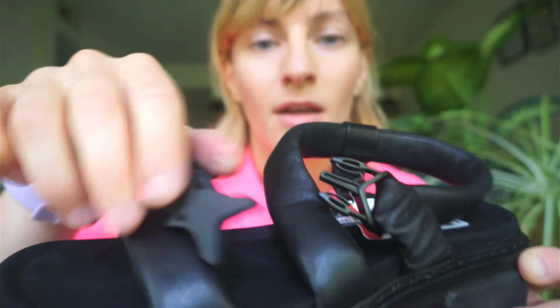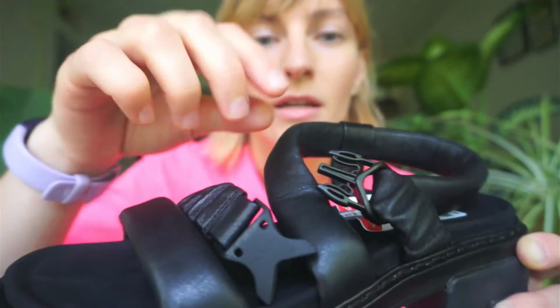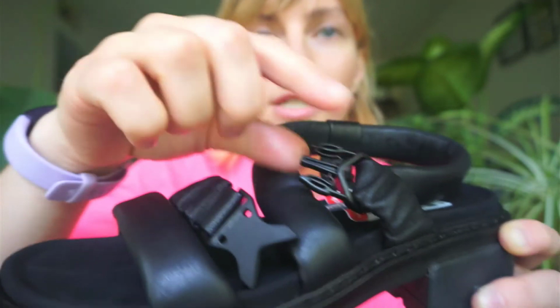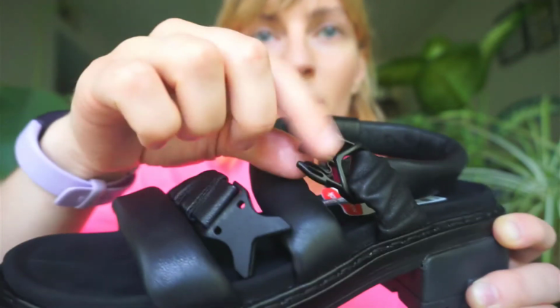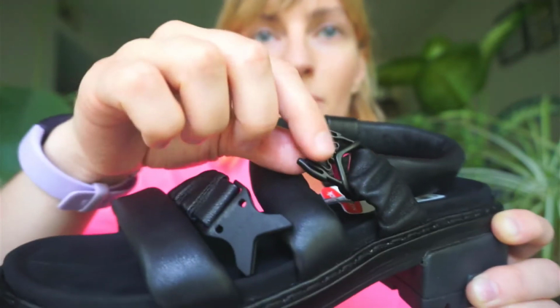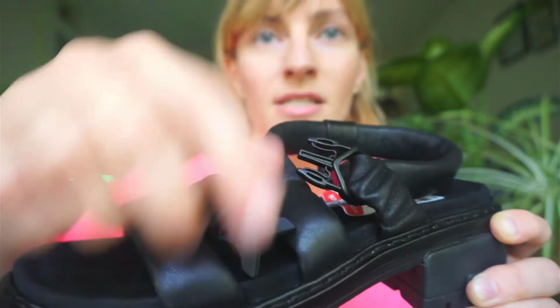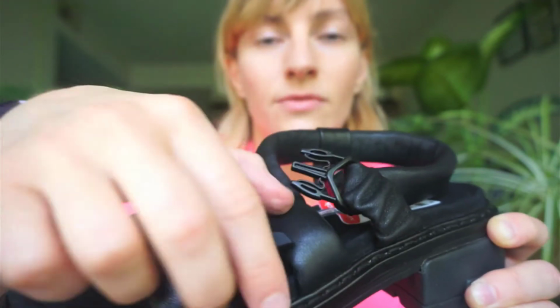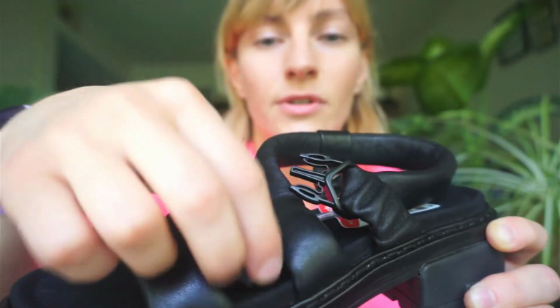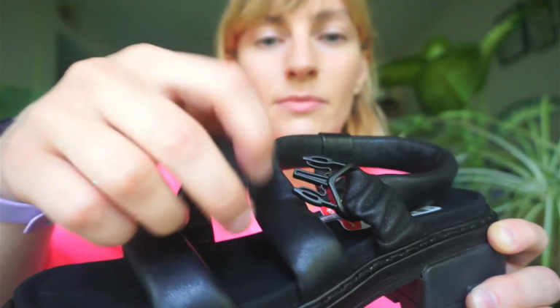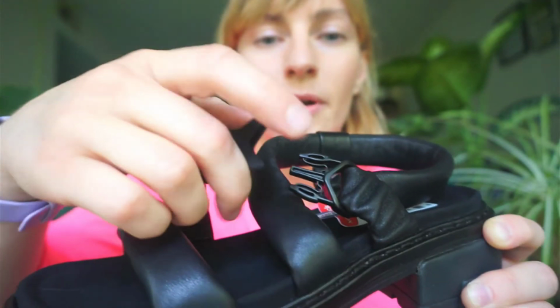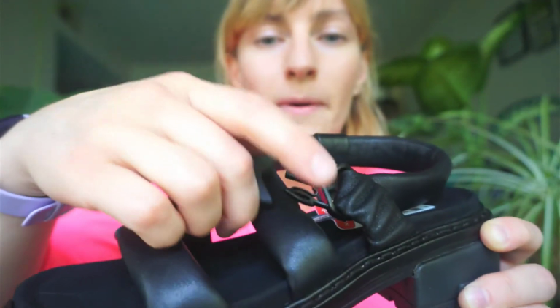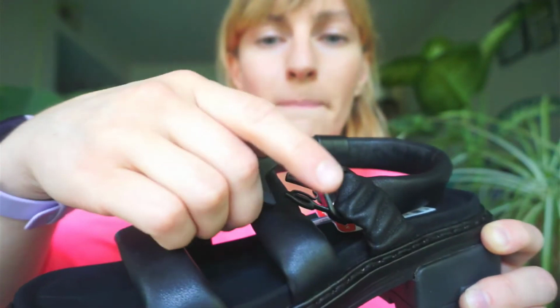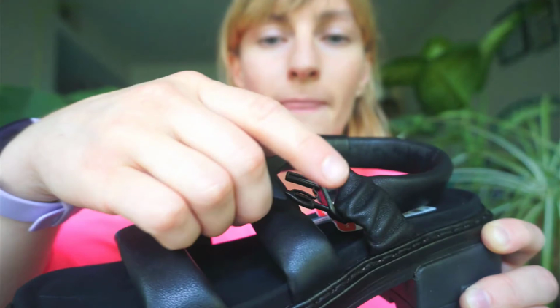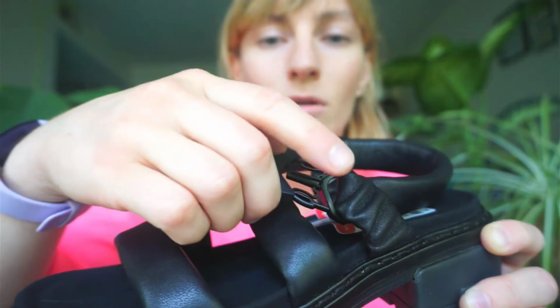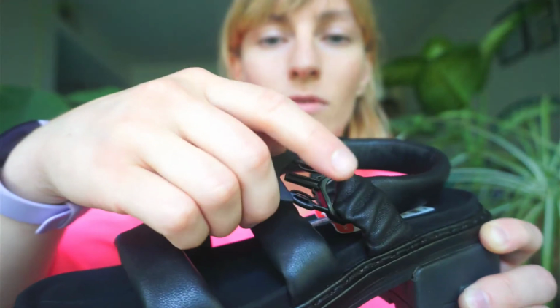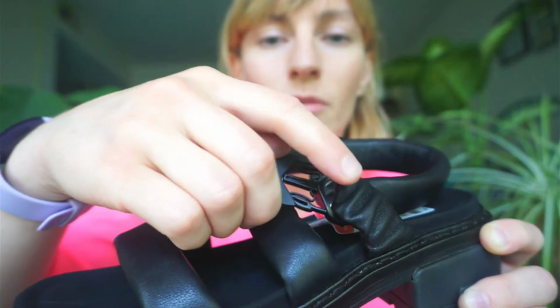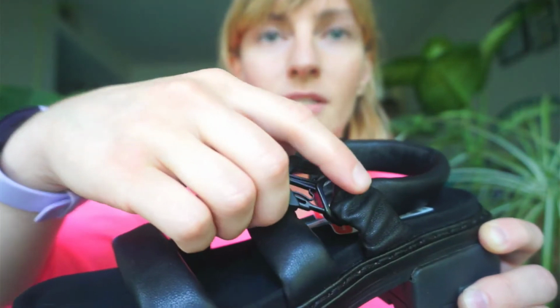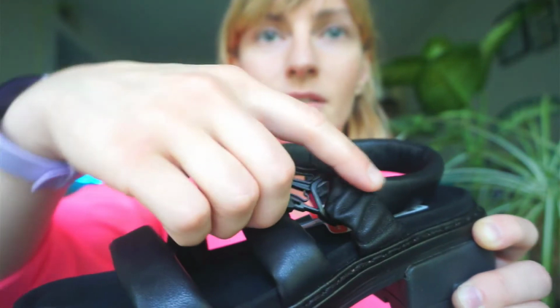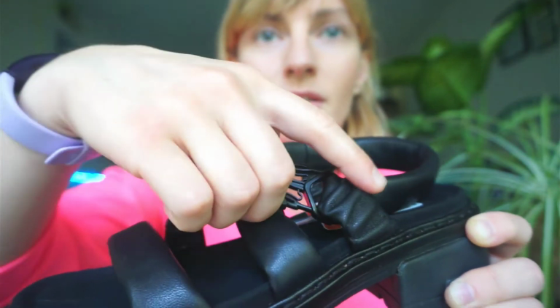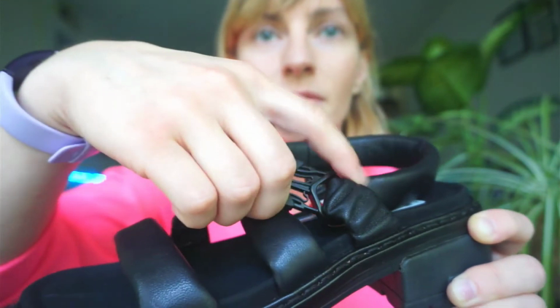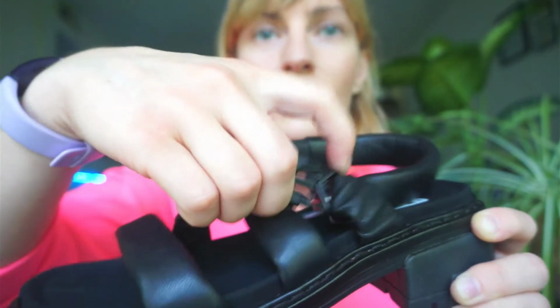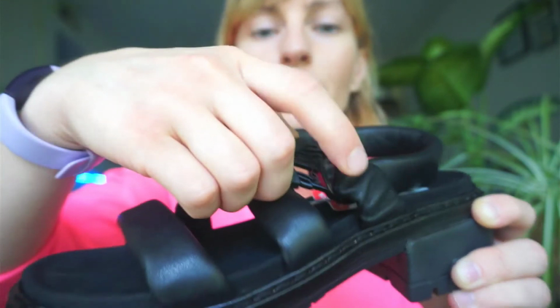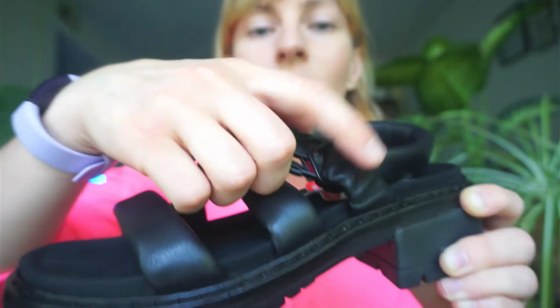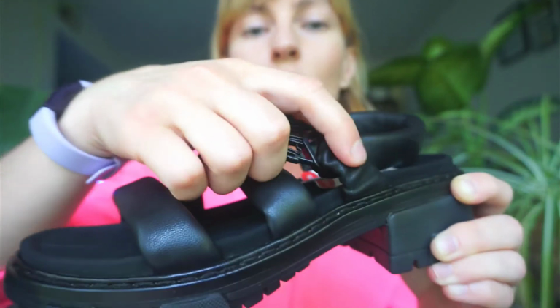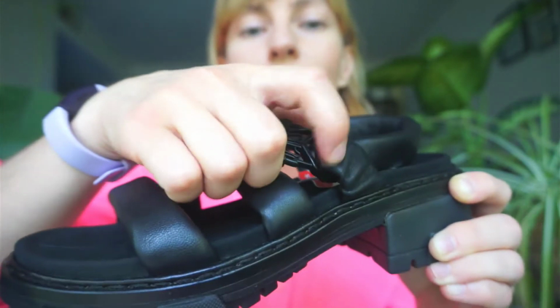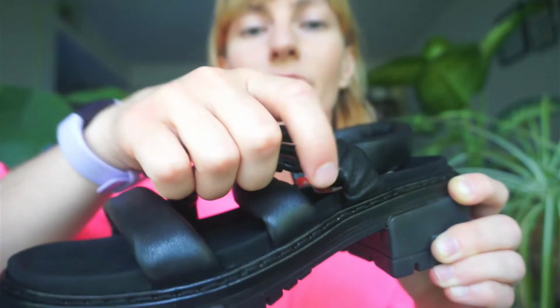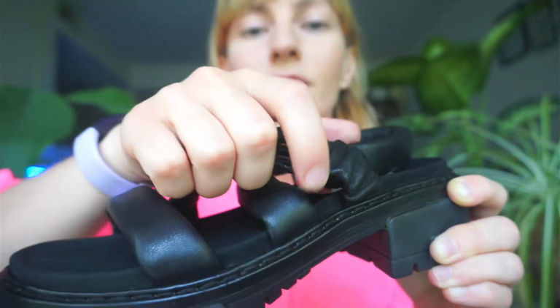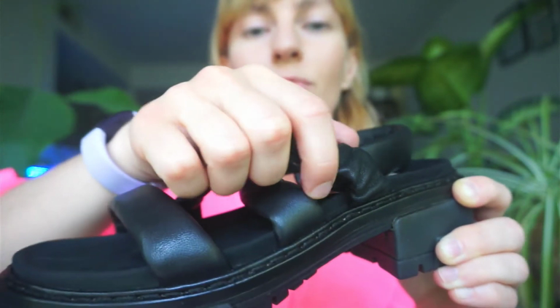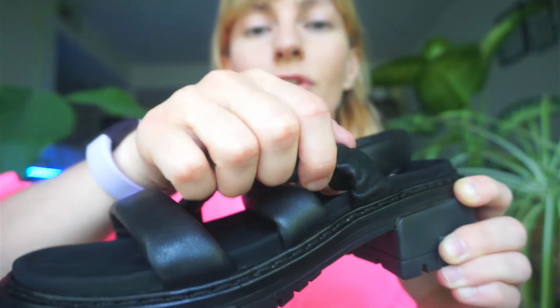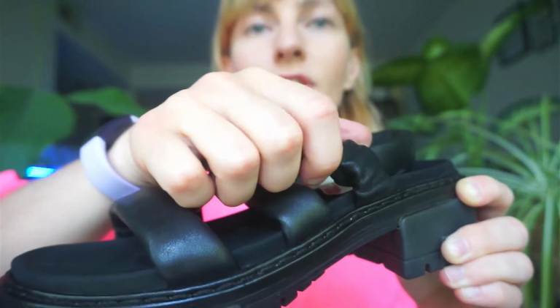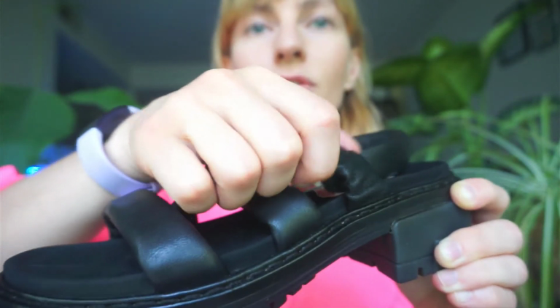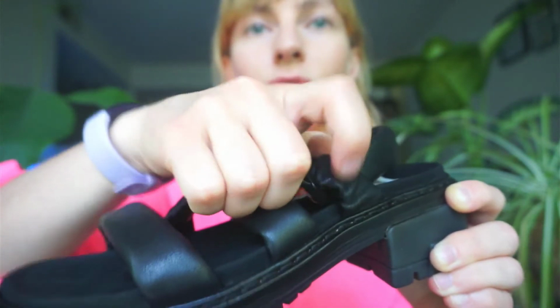This part is plastic of course, but overall it makes the clipping — the closing mechanism — really nice on these shoes.